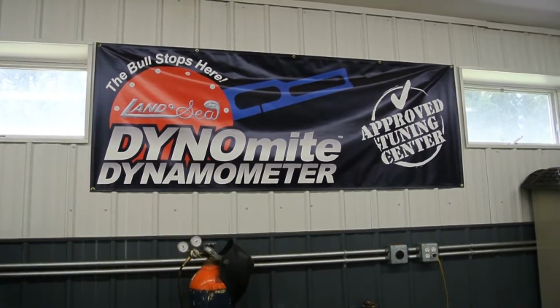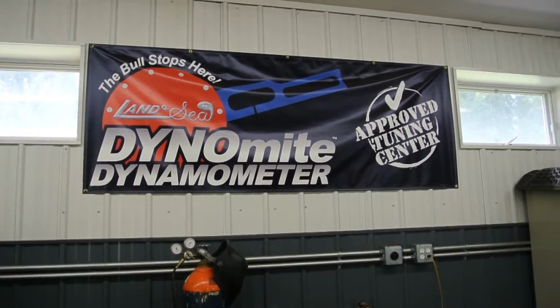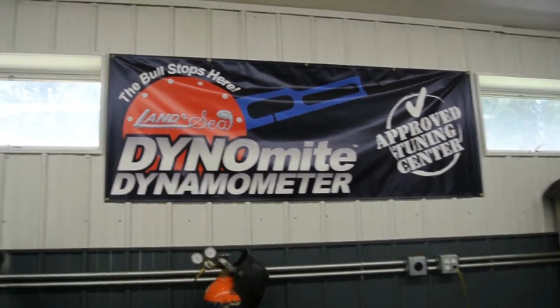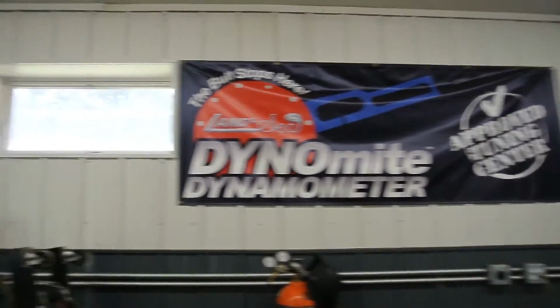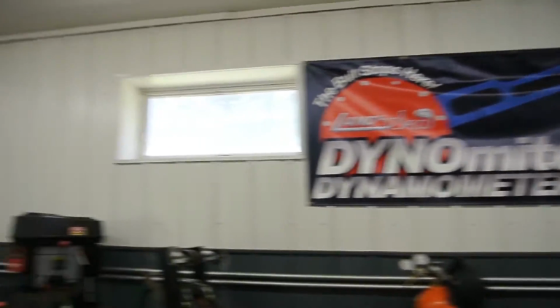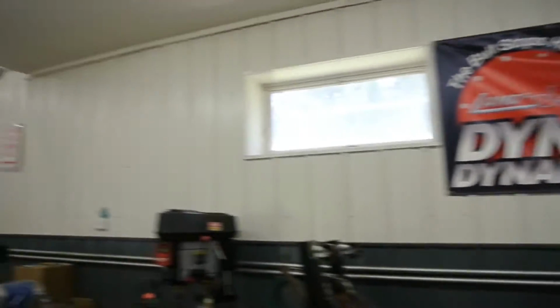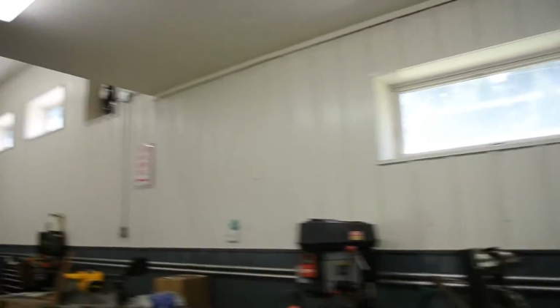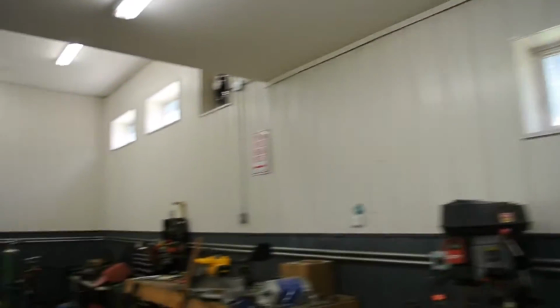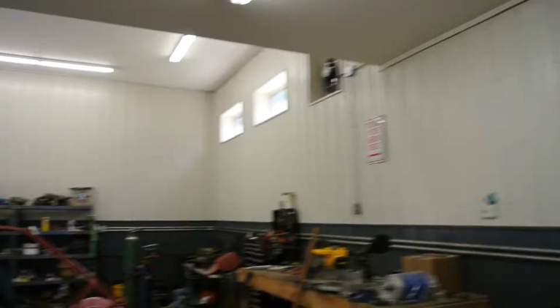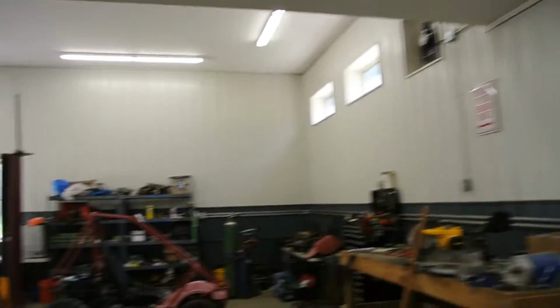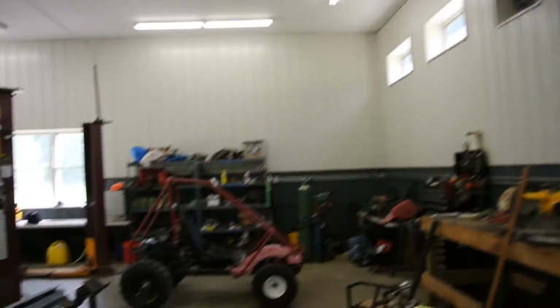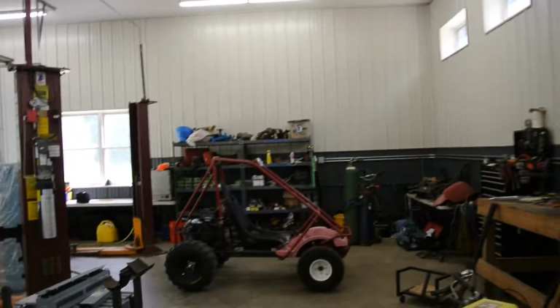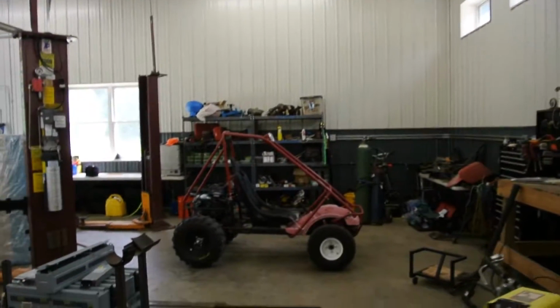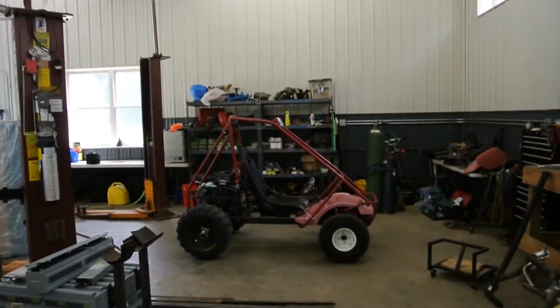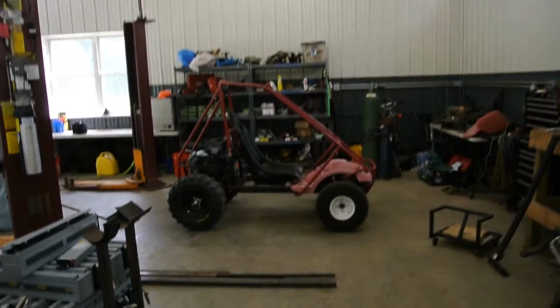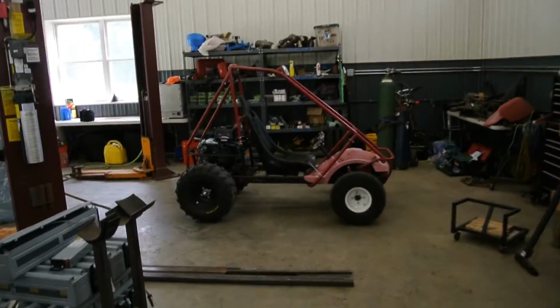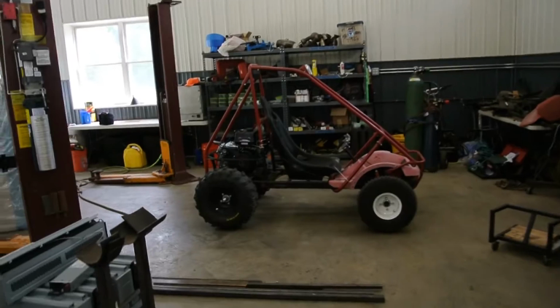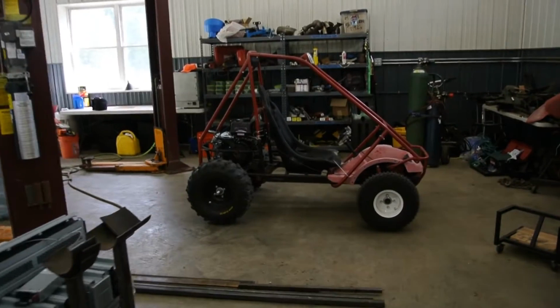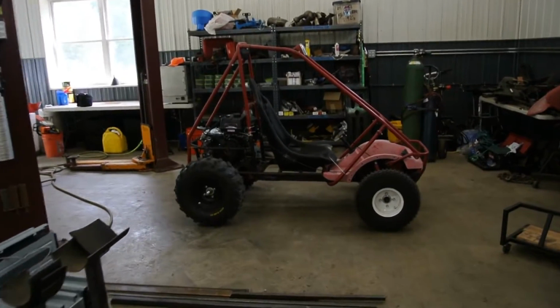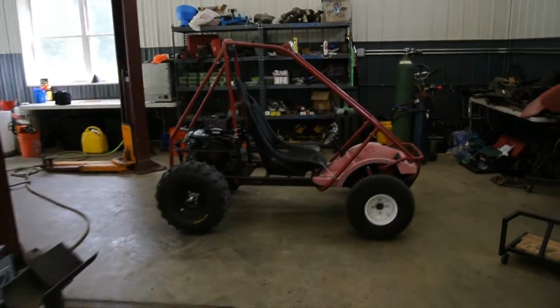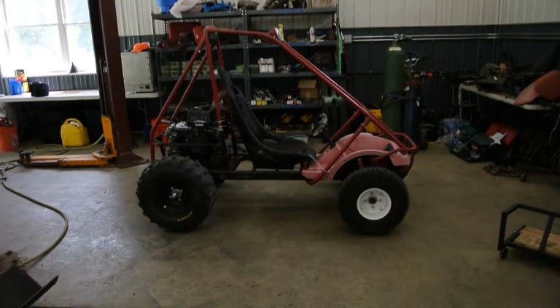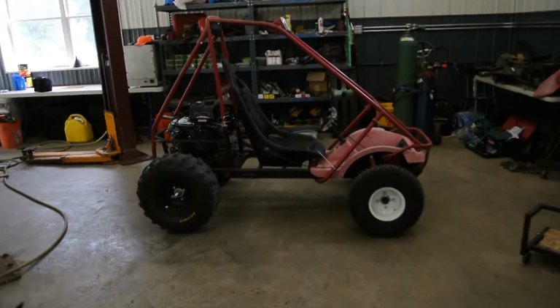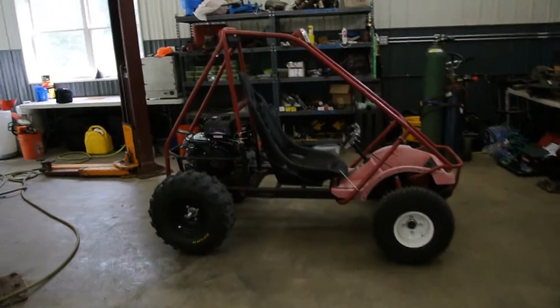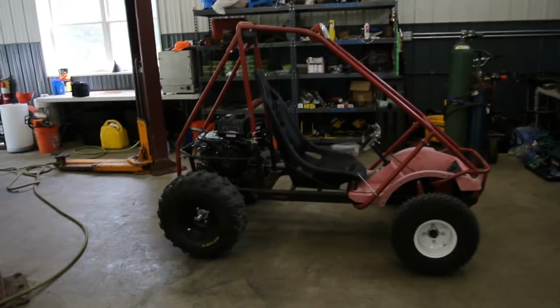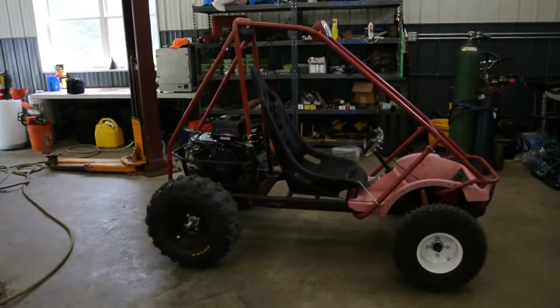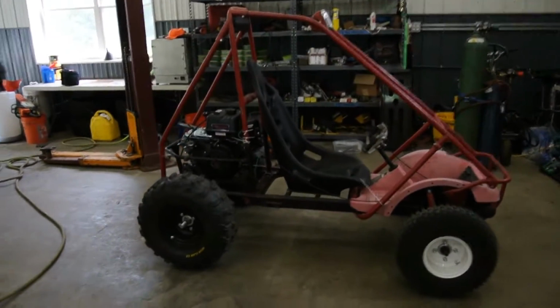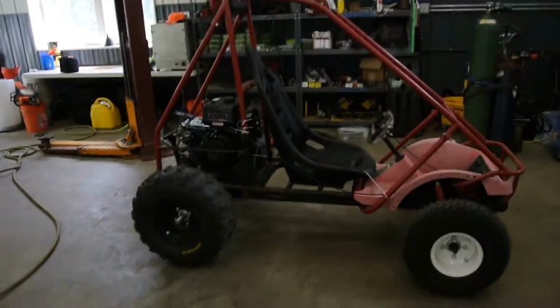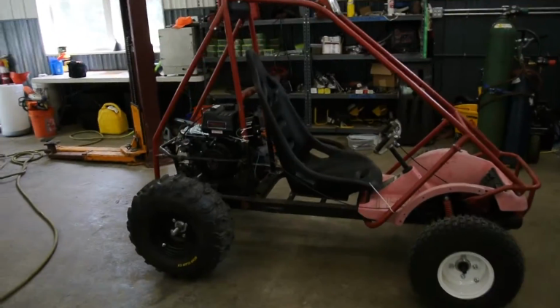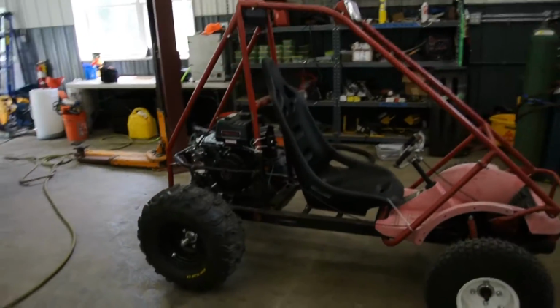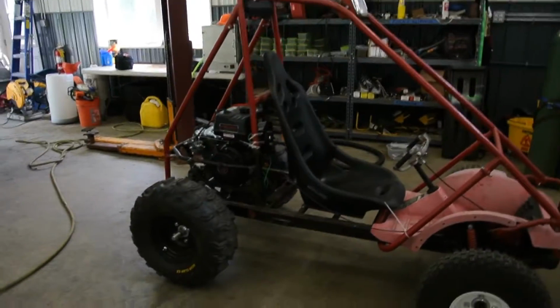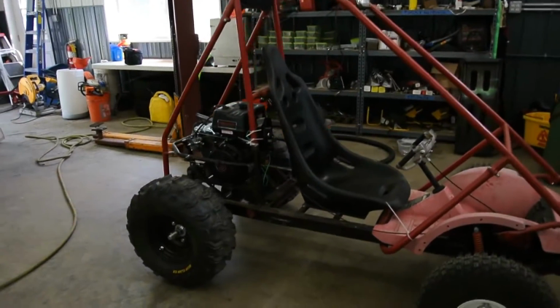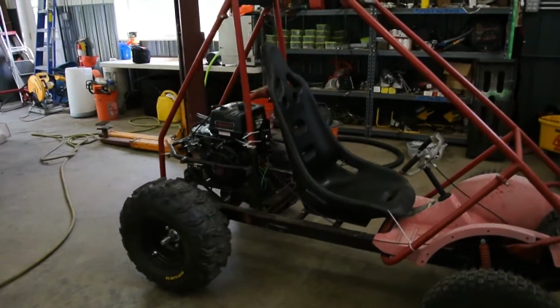Hey, how's it going everyone? So I want to give you a brief overview of the Predator 420 in the FL250.